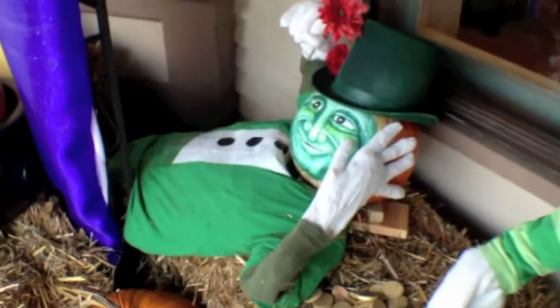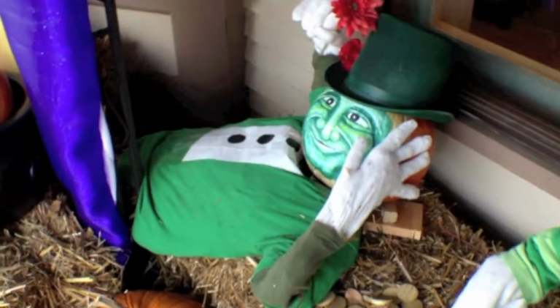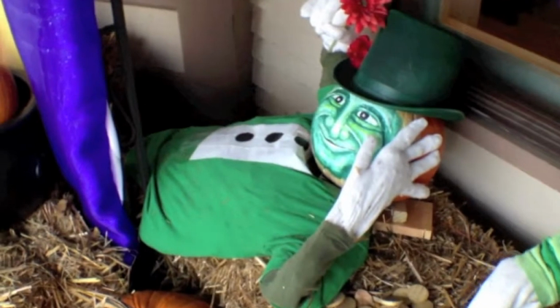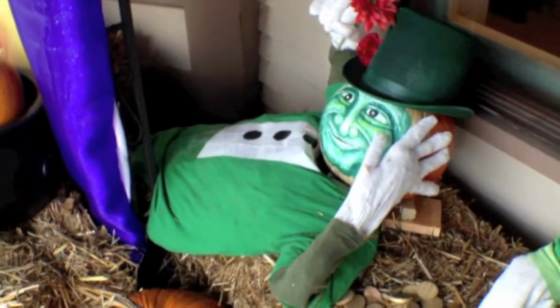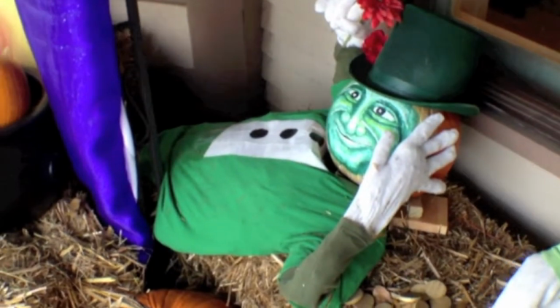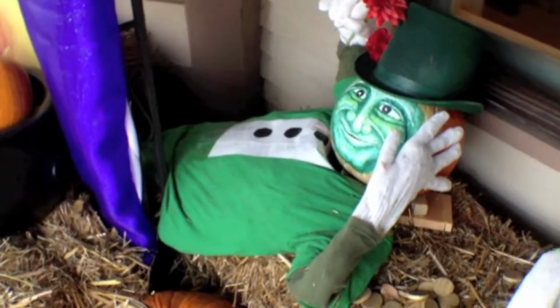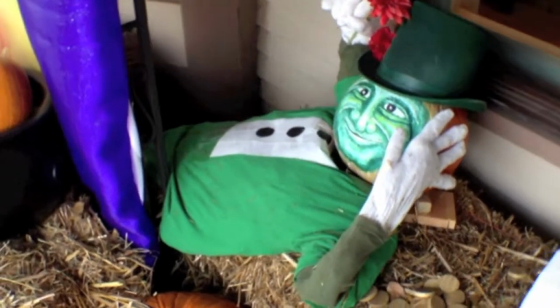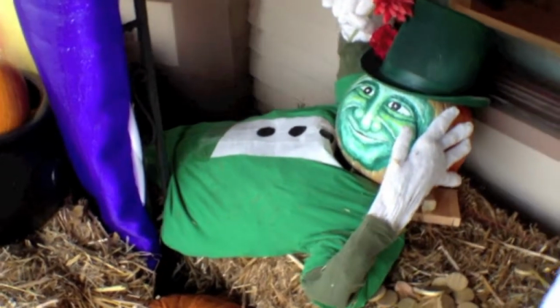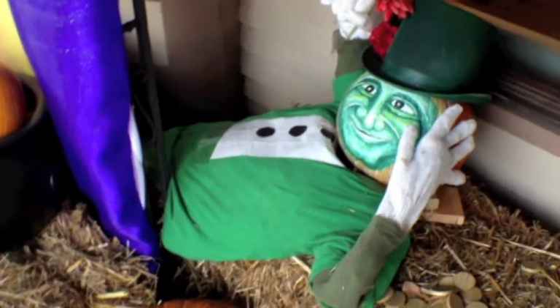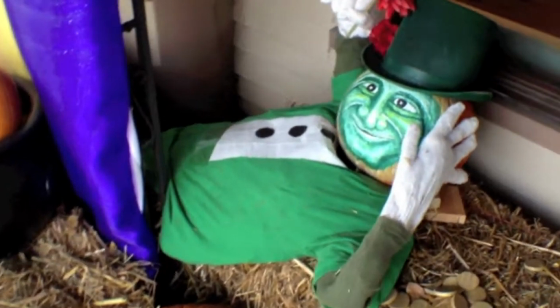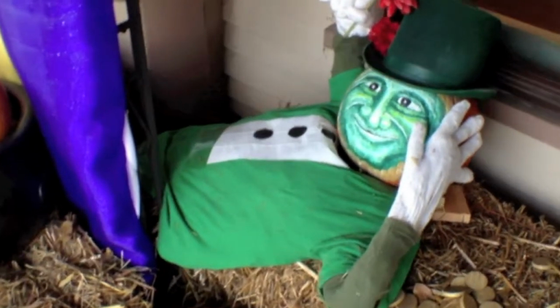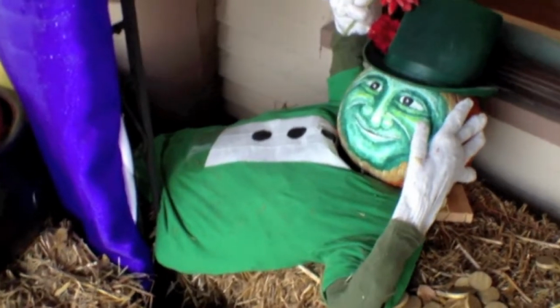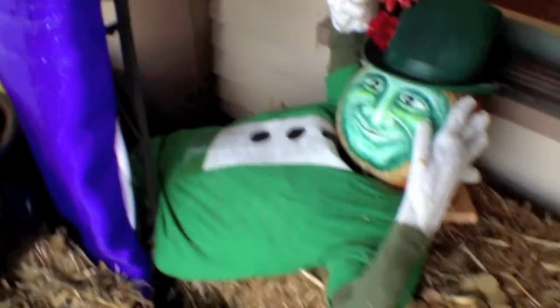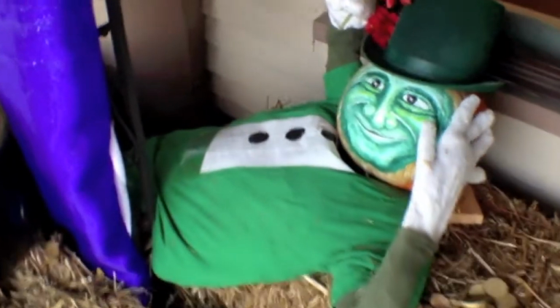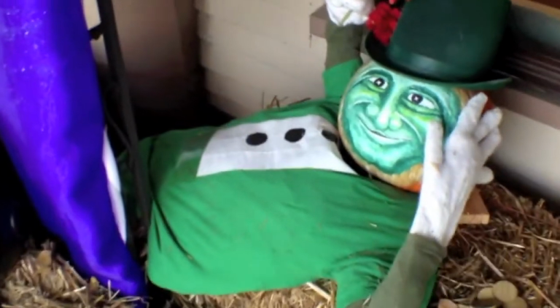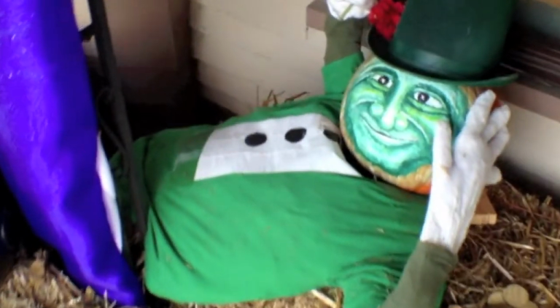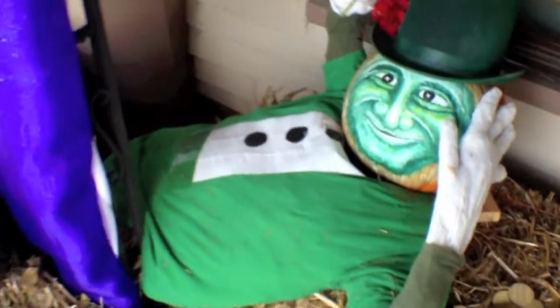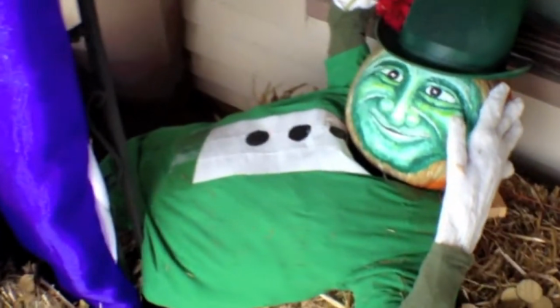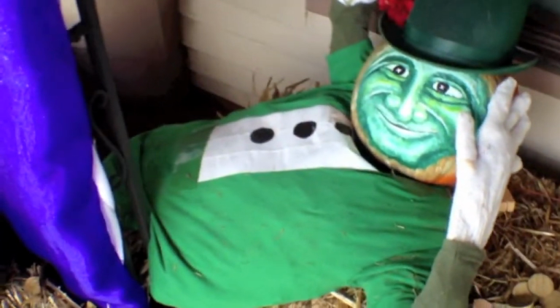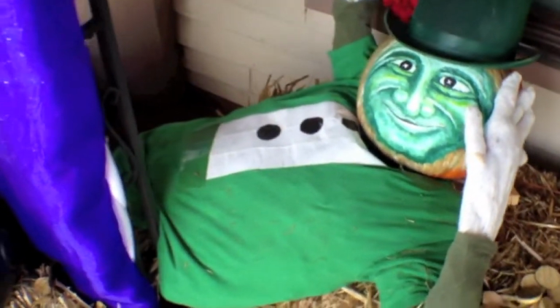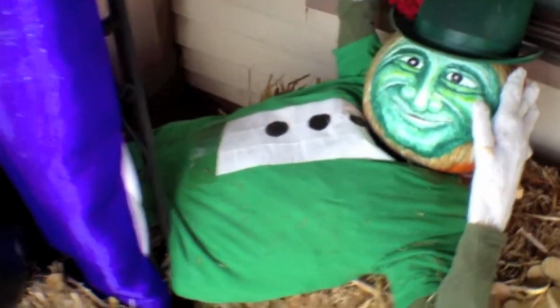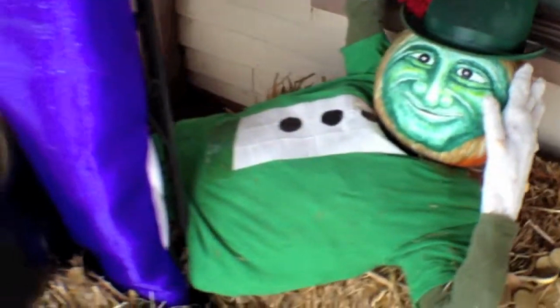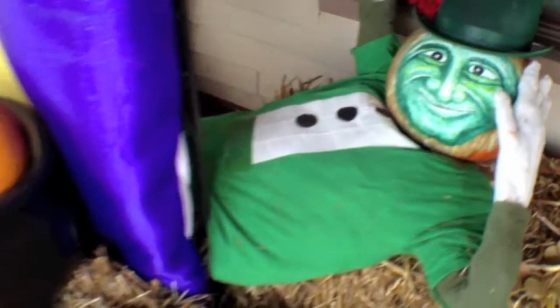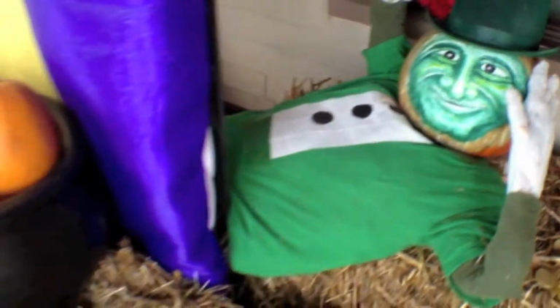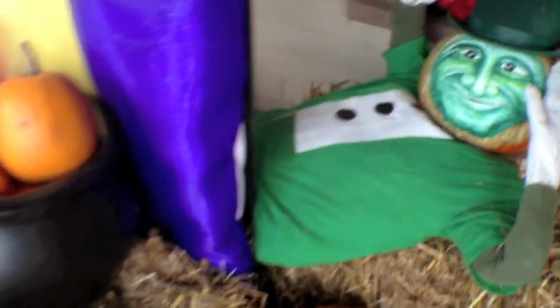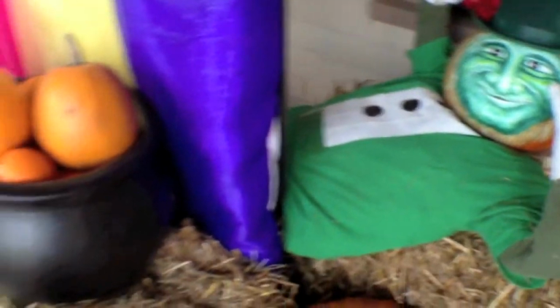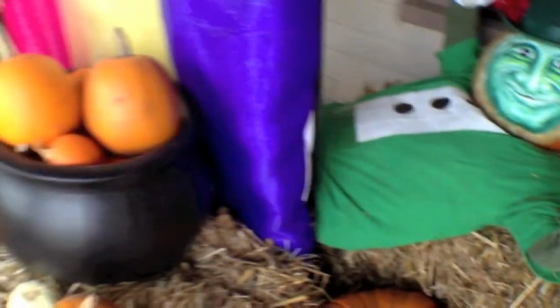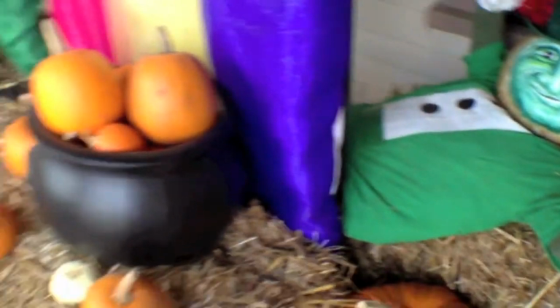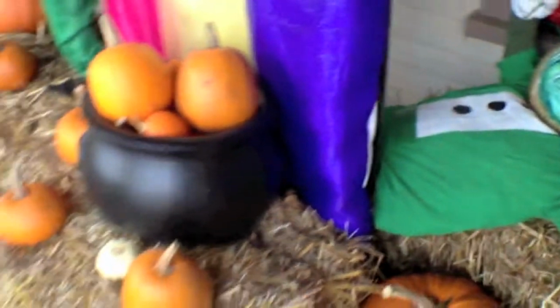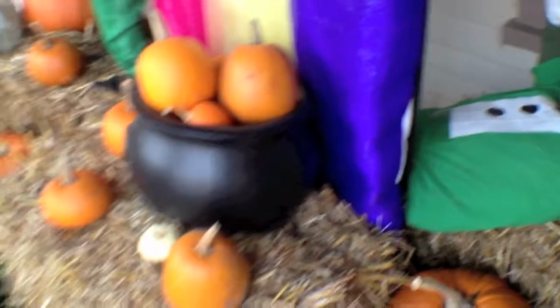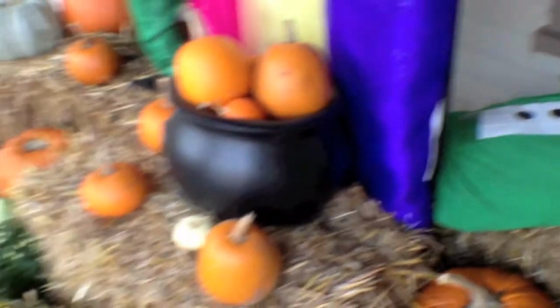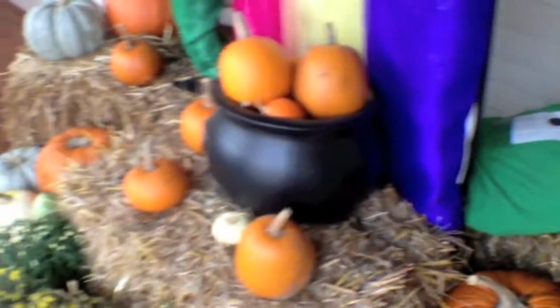The luck of the Irish — I love this display. This is just really pretty and colorful.